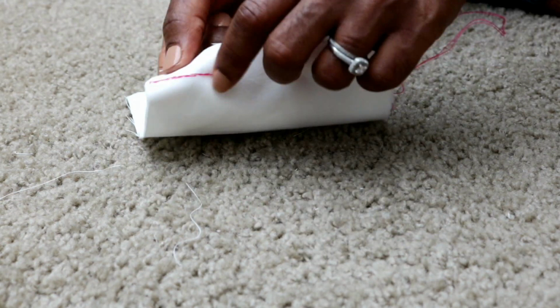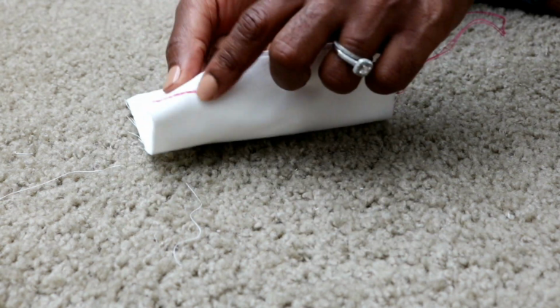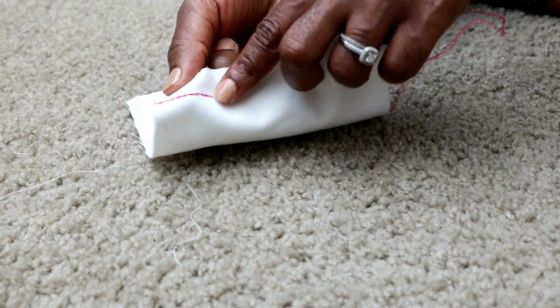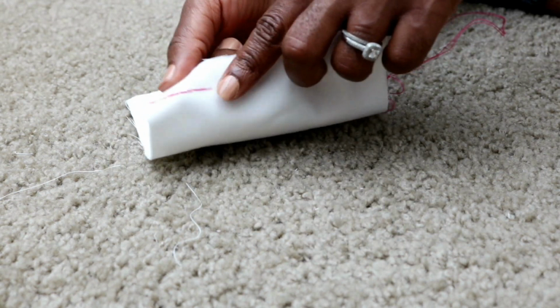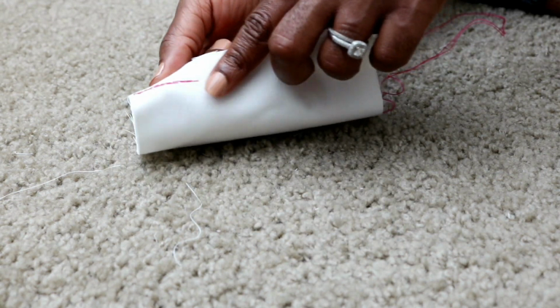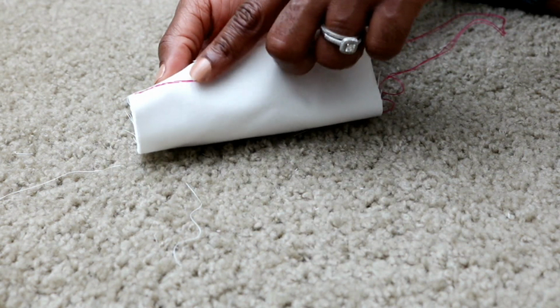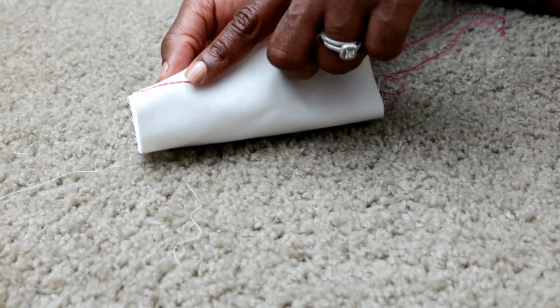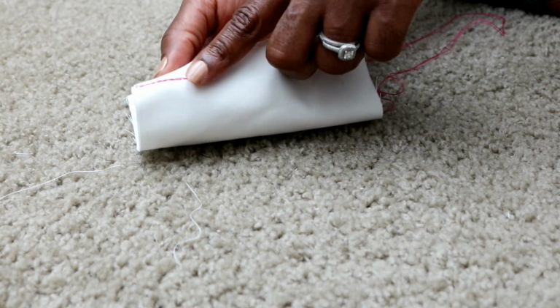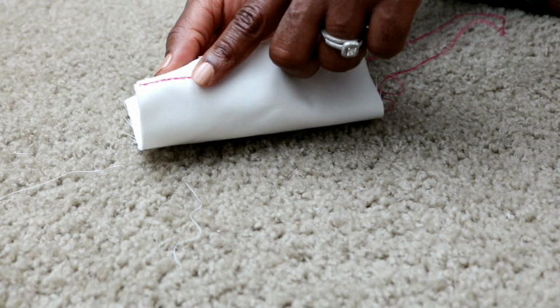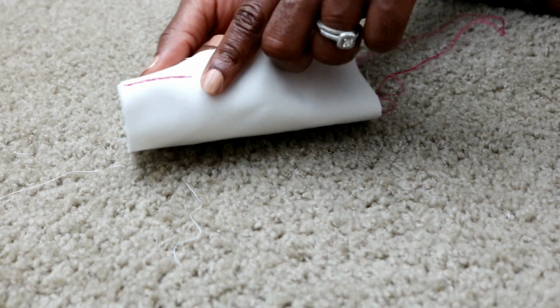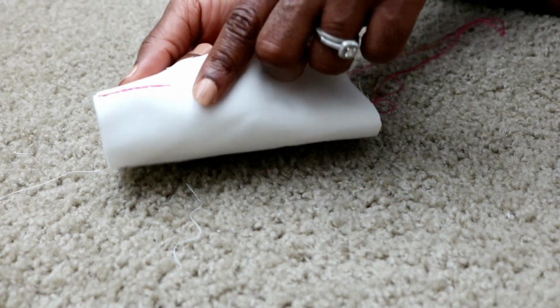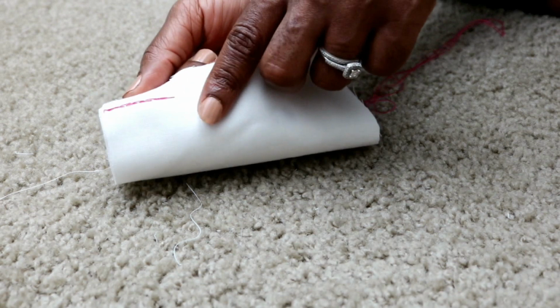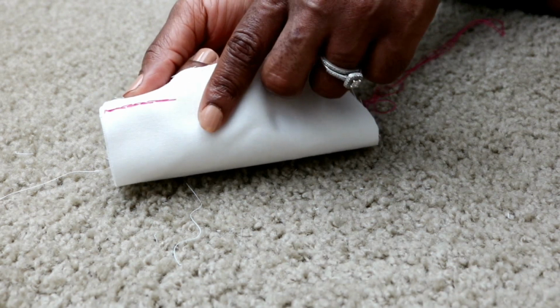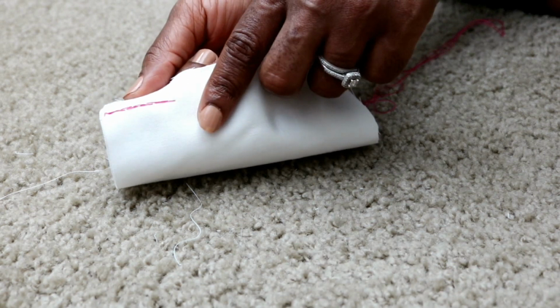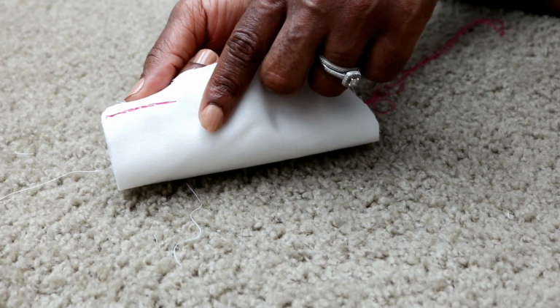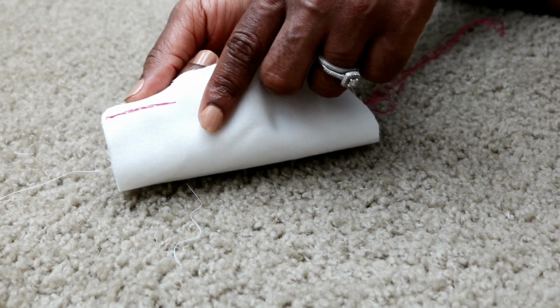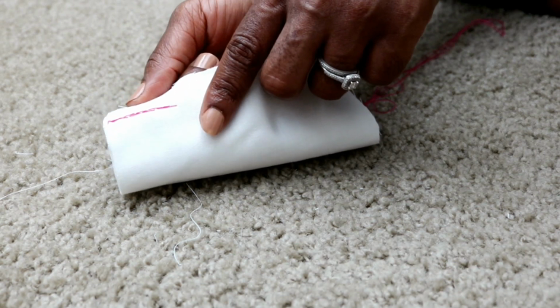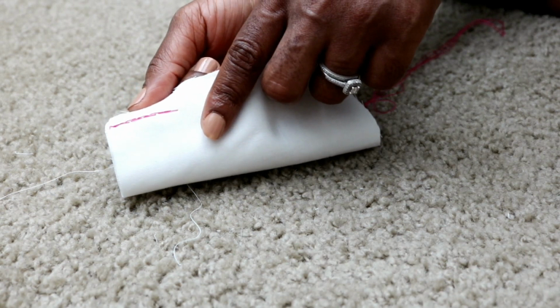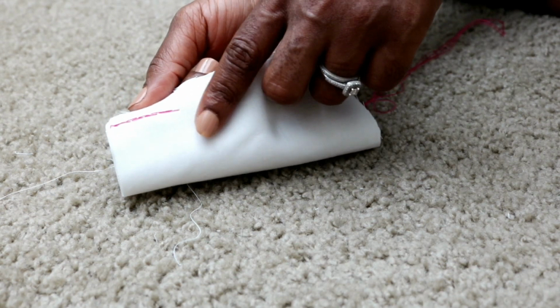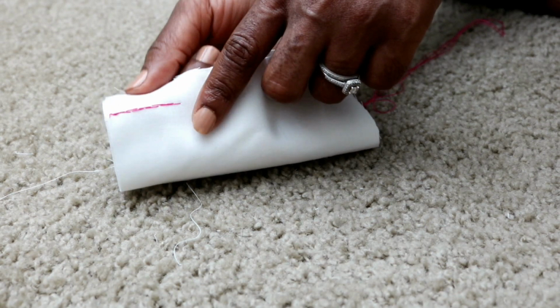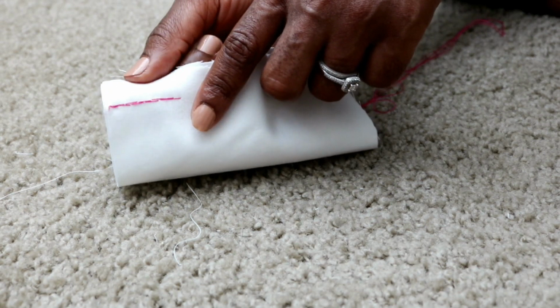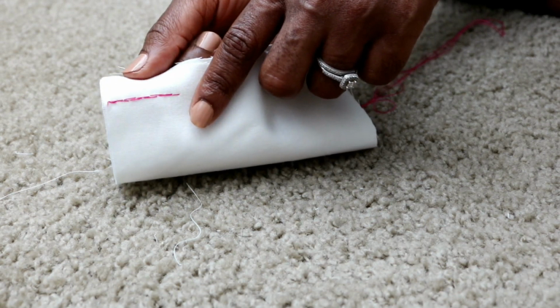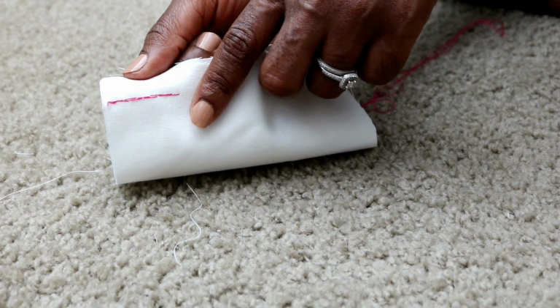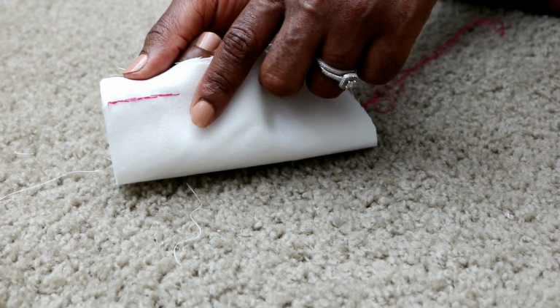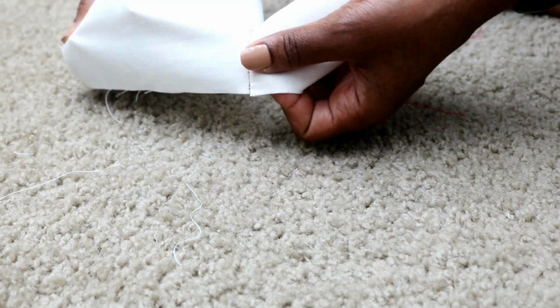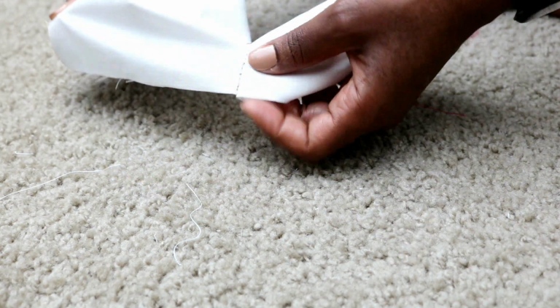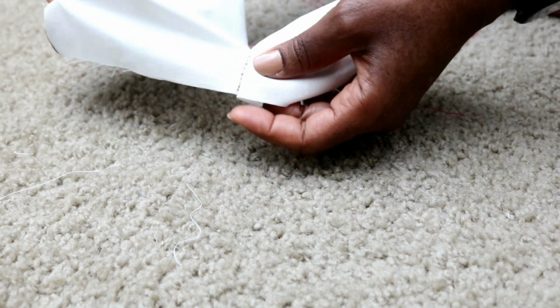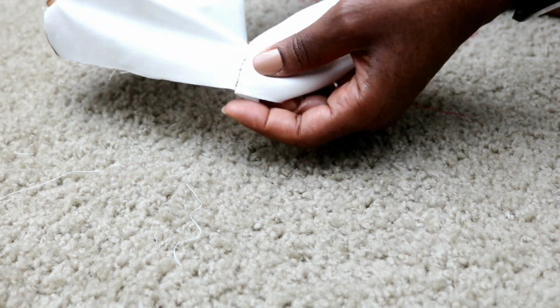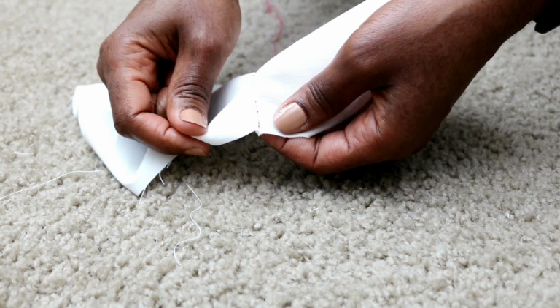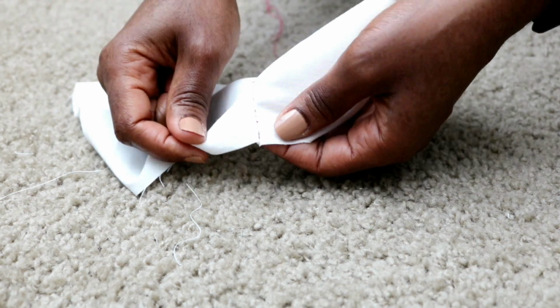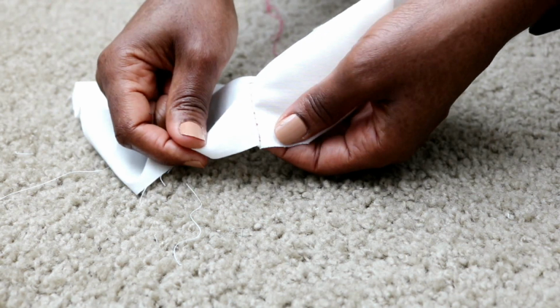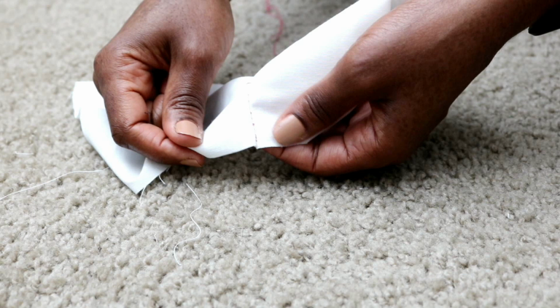When you turn to the back of your stitches, it should look somewhat like this, and when open it should look like that.